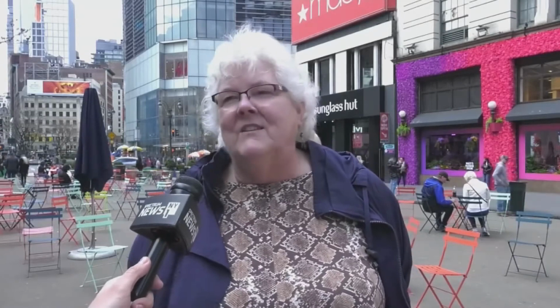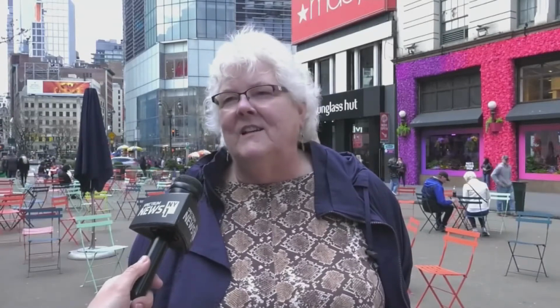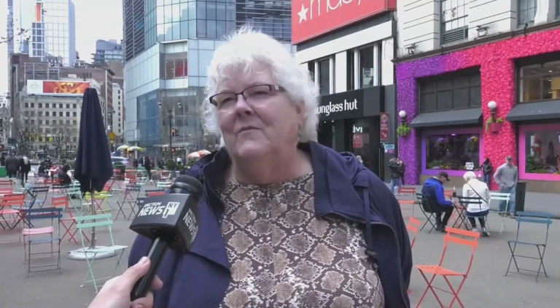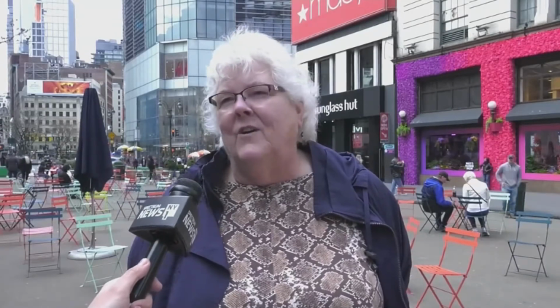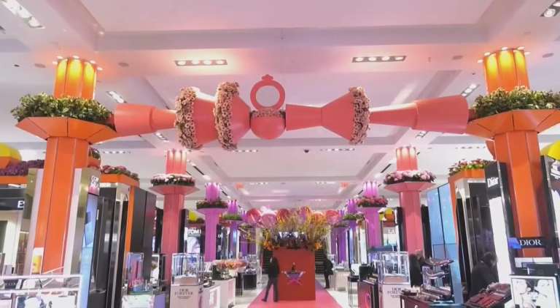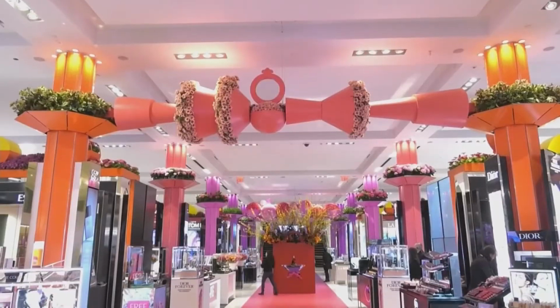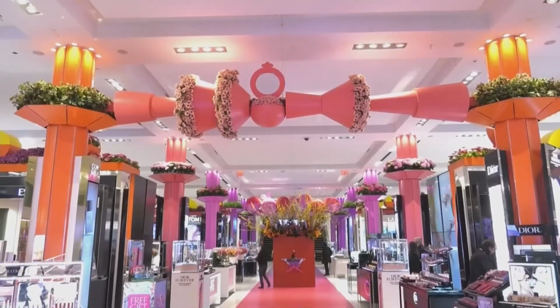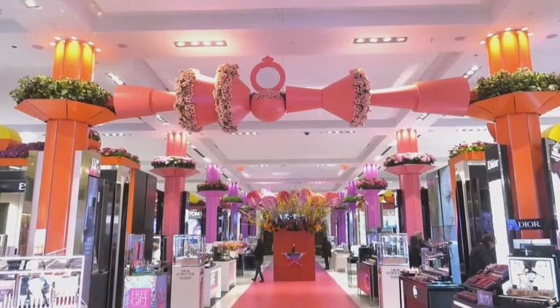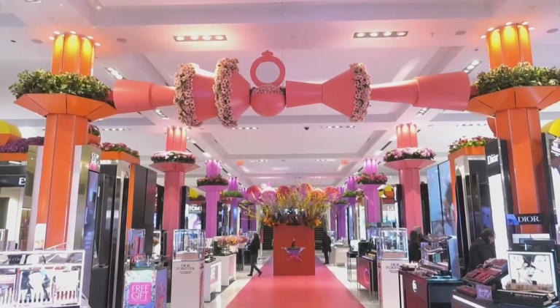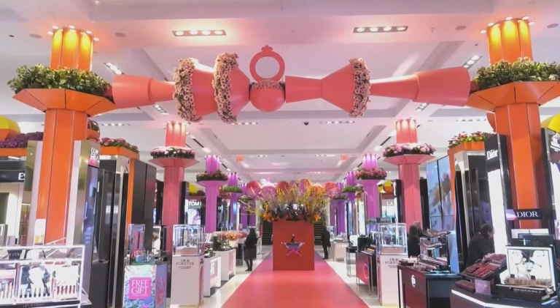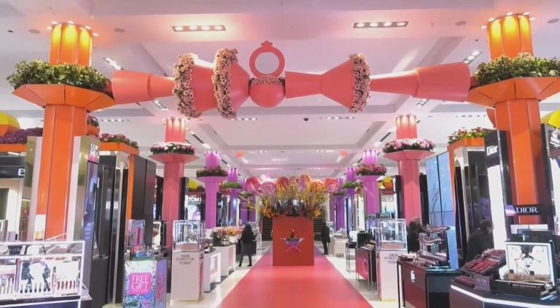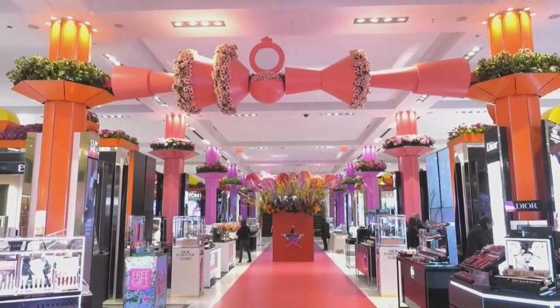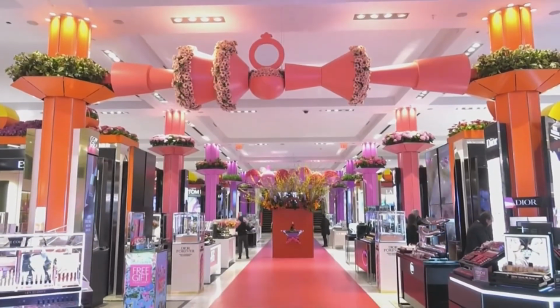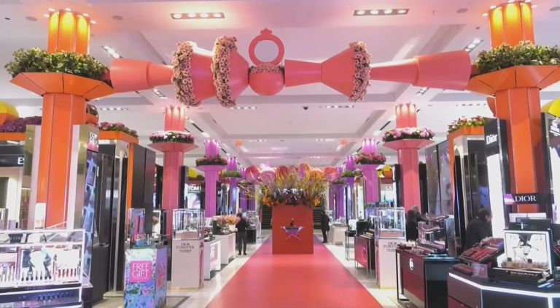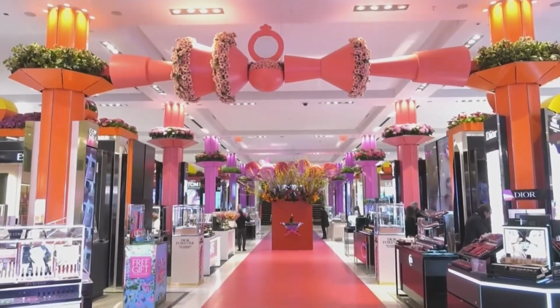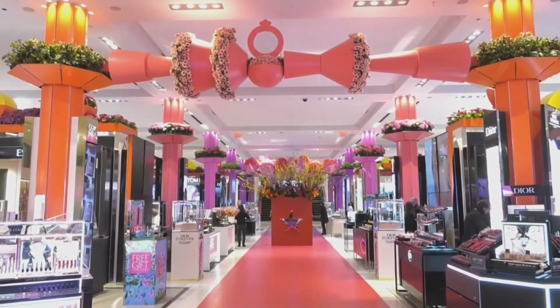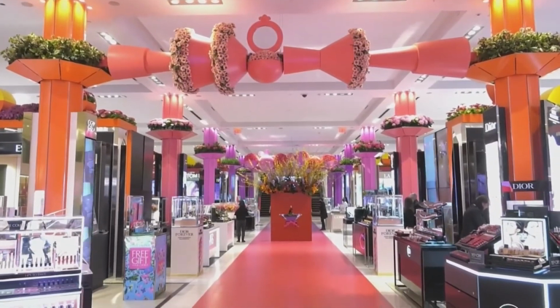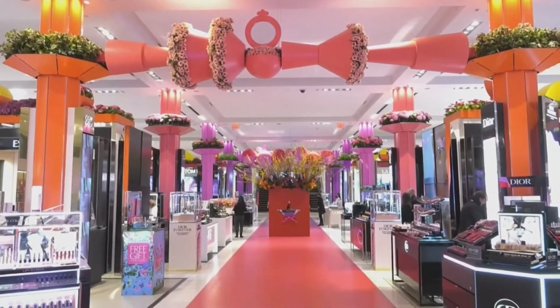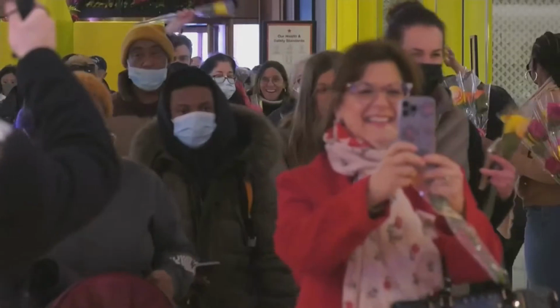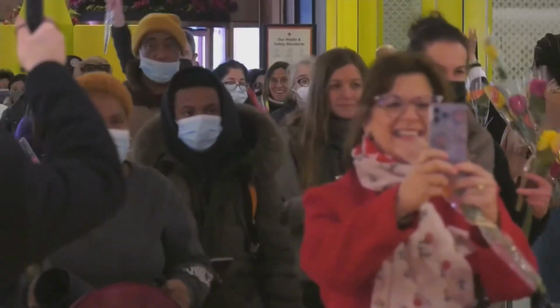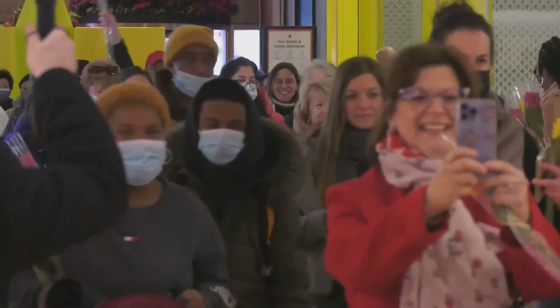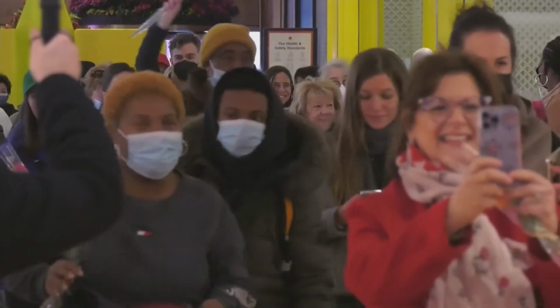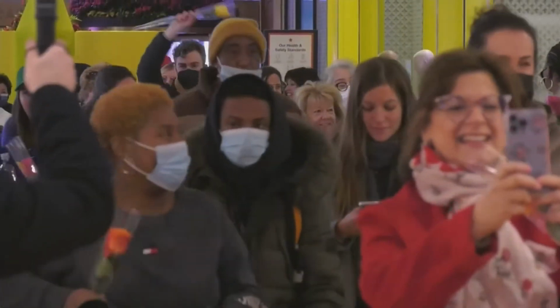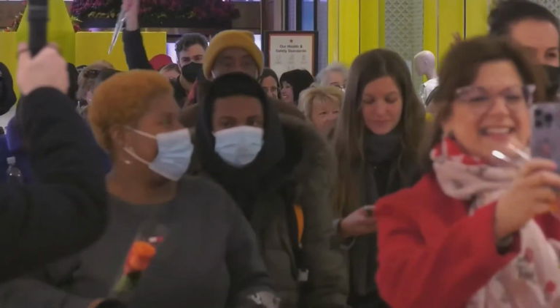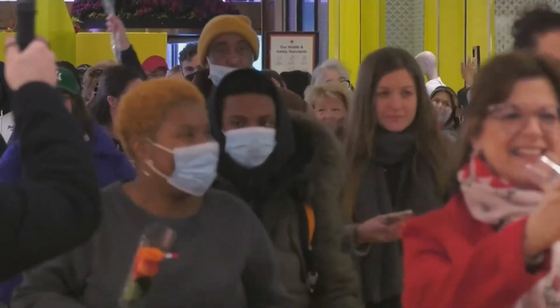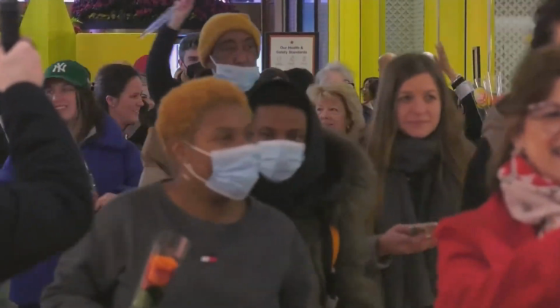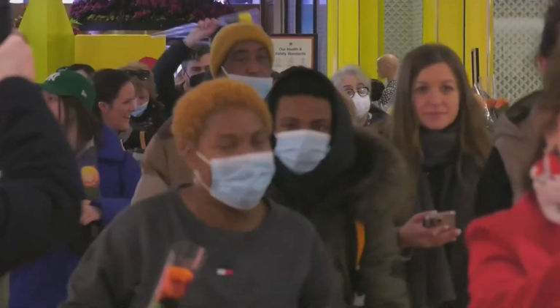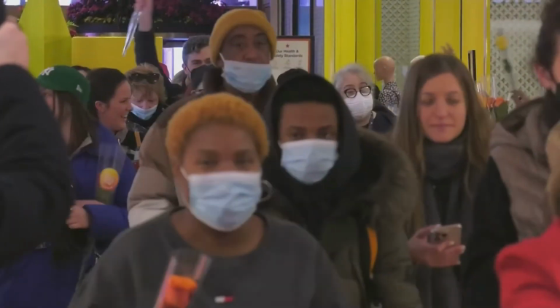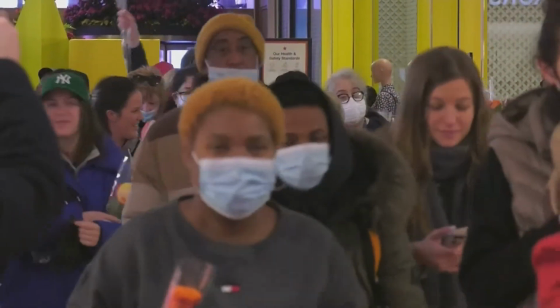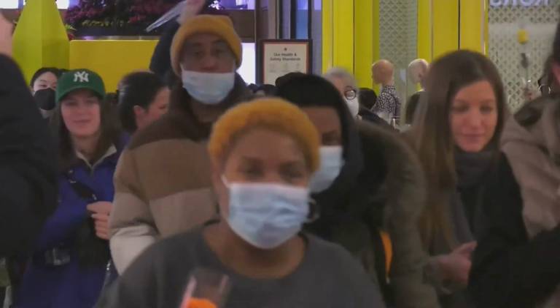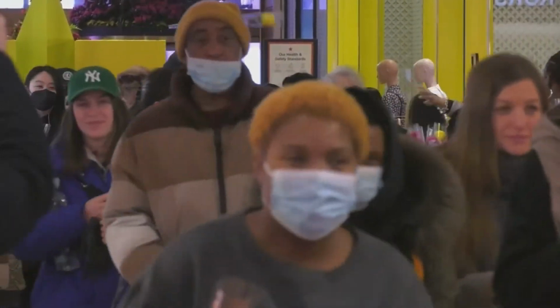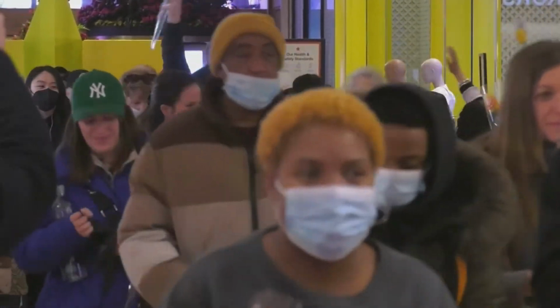I've never seen it before. The Macy's flower show began Sunday, the doors opening at 11 a.m., with employees welcoming eager spectators with flowers.